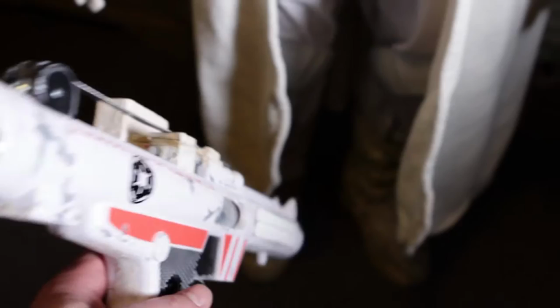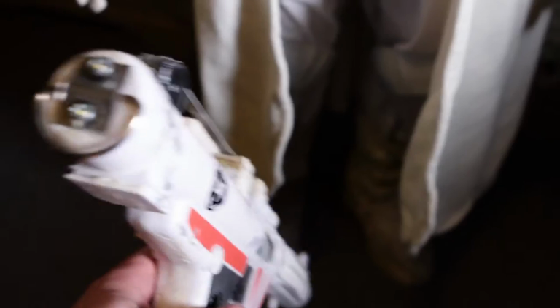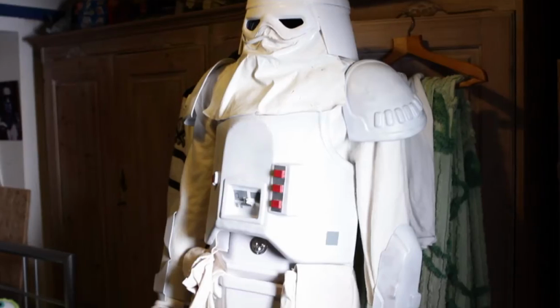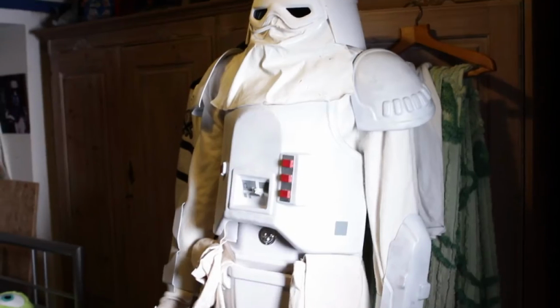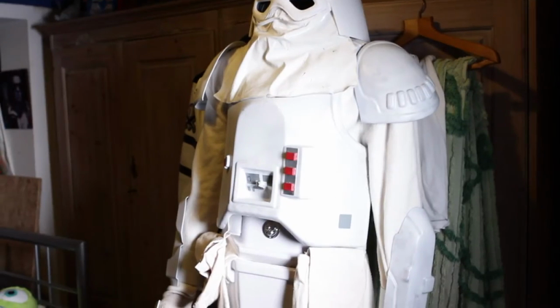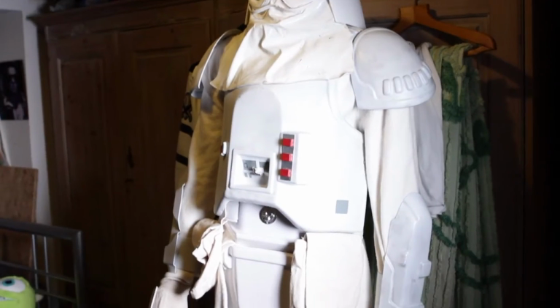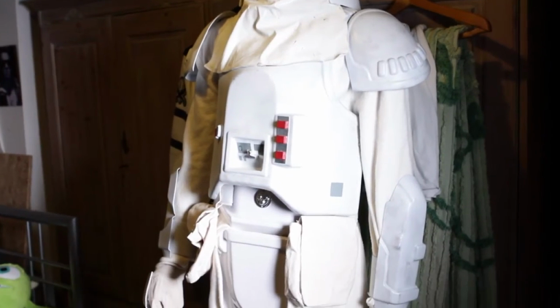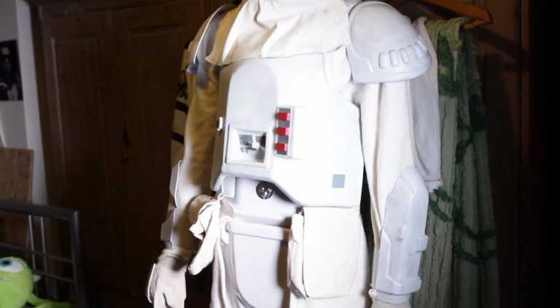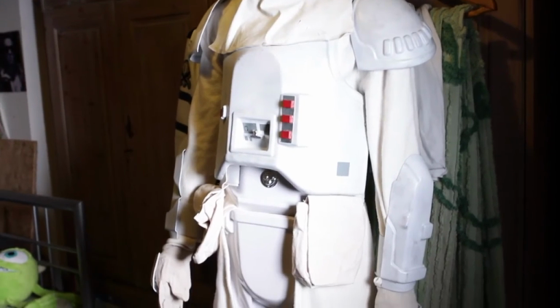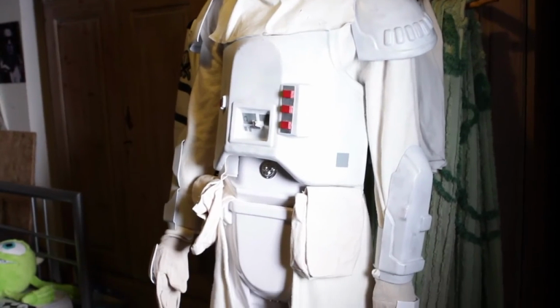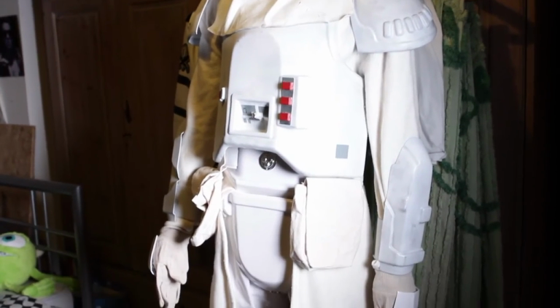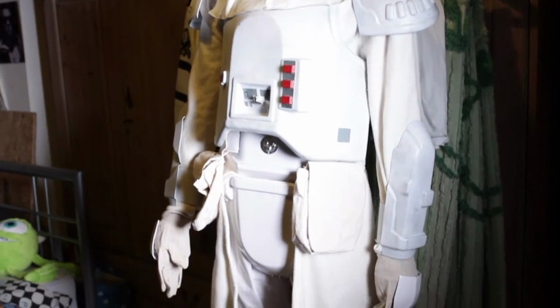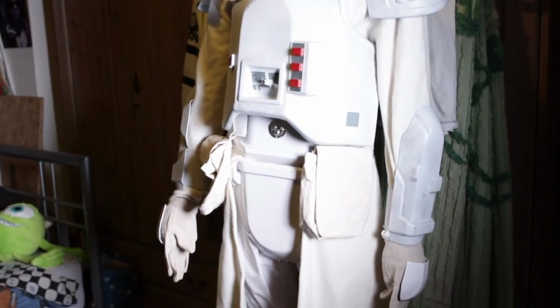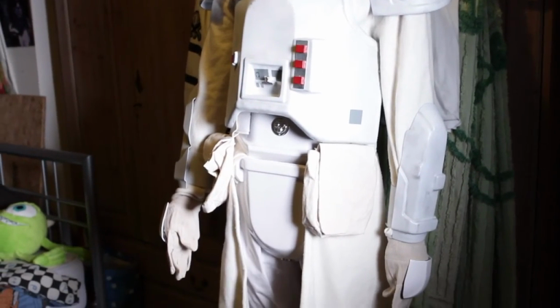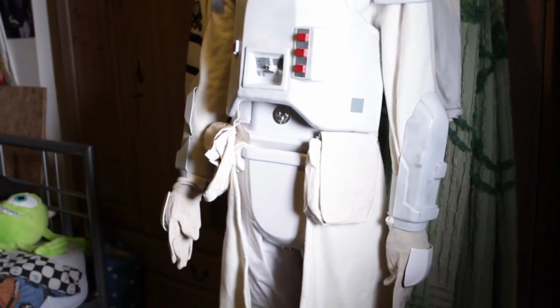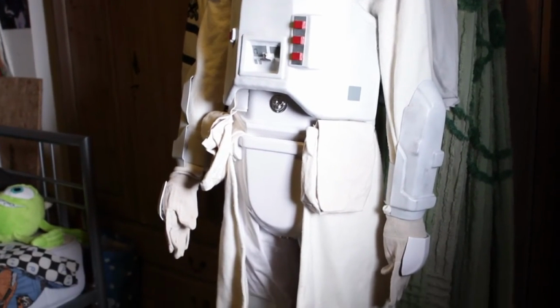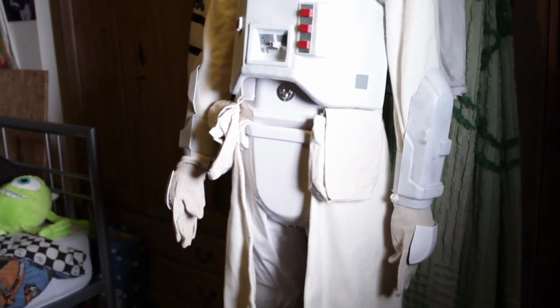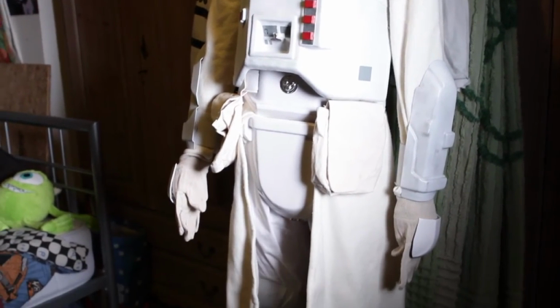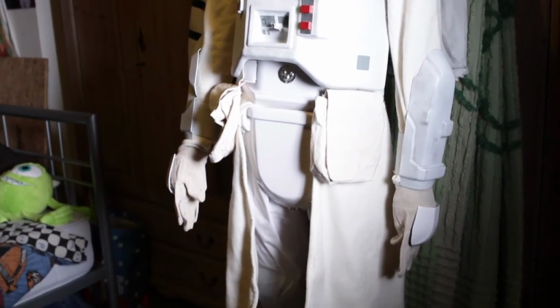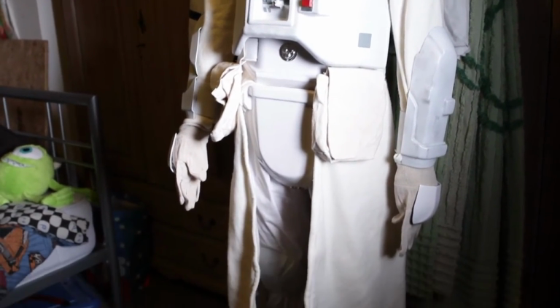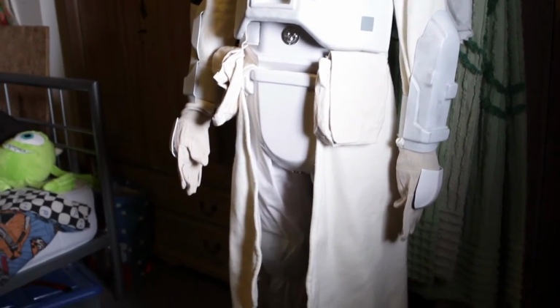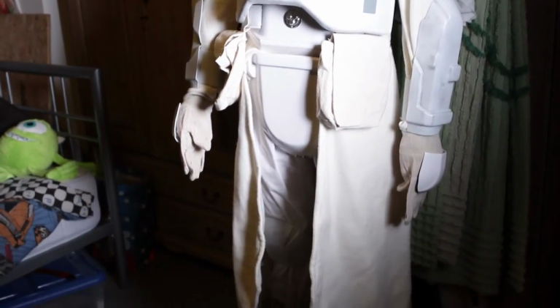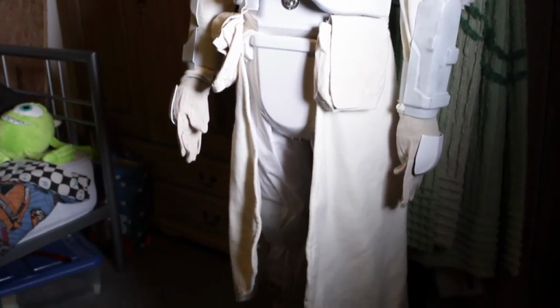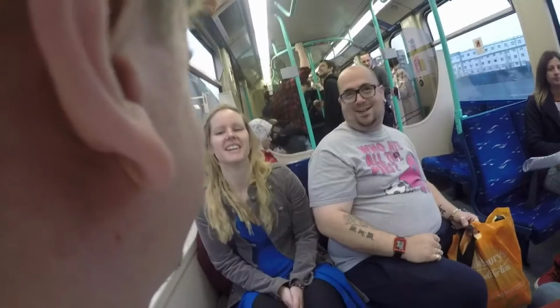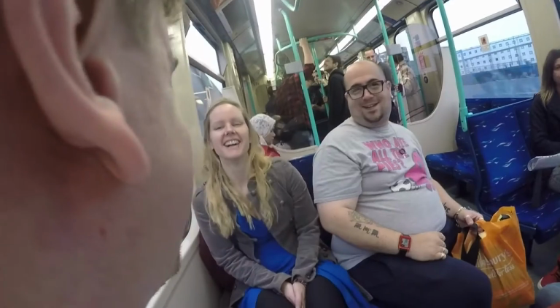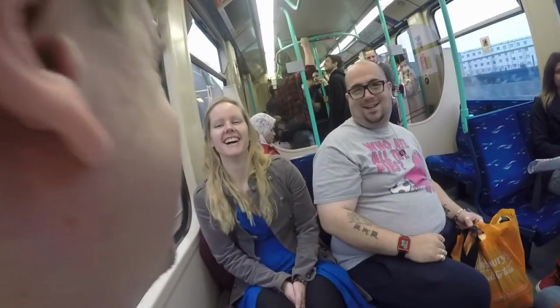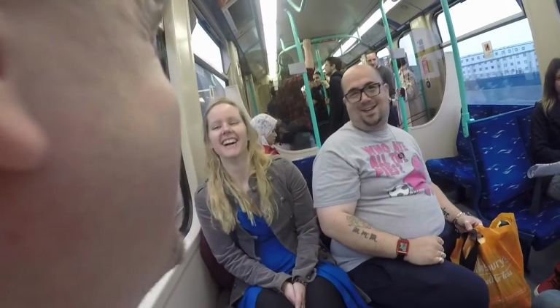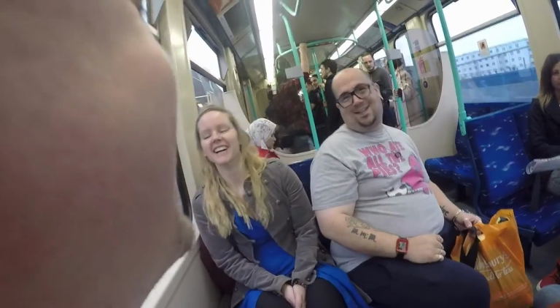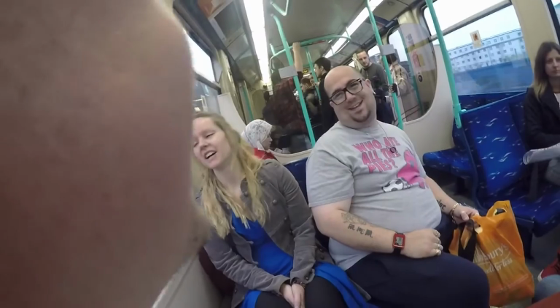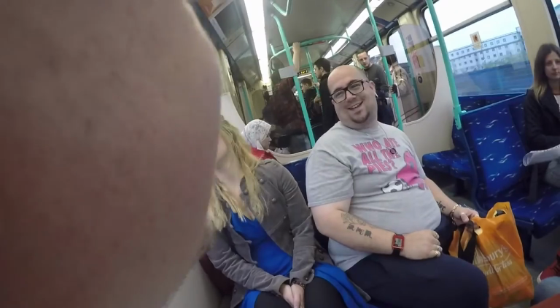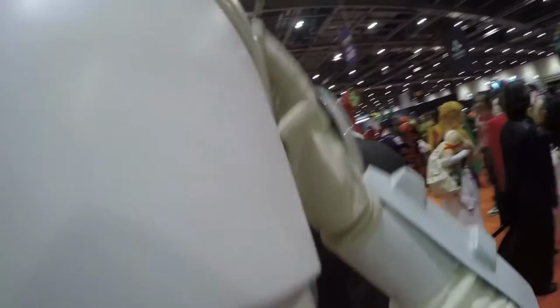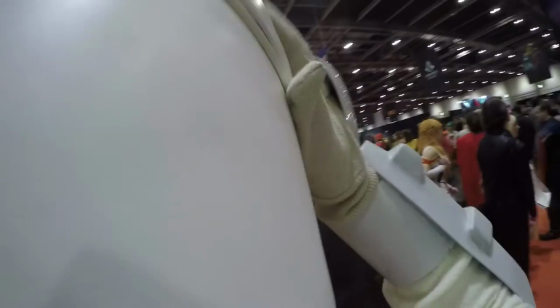So that's the costume complete, and now I'm going to wear this to London Comic Con.